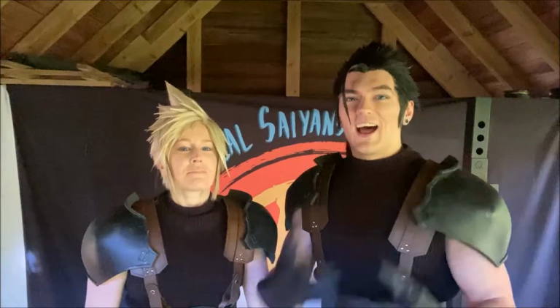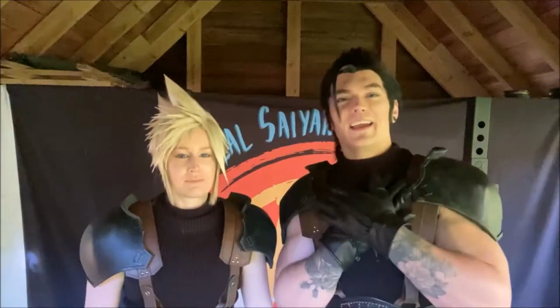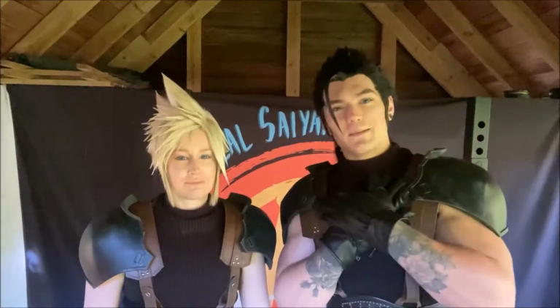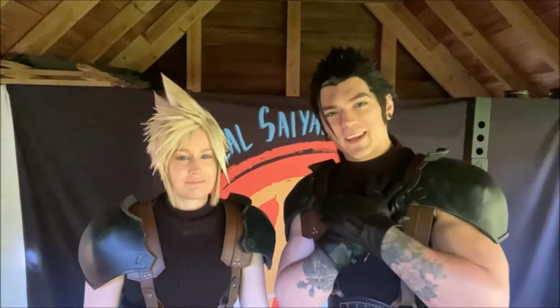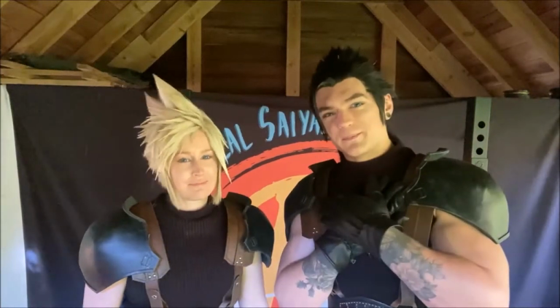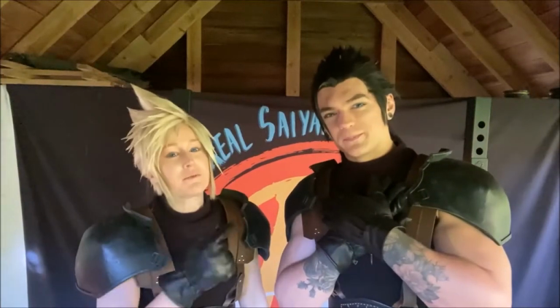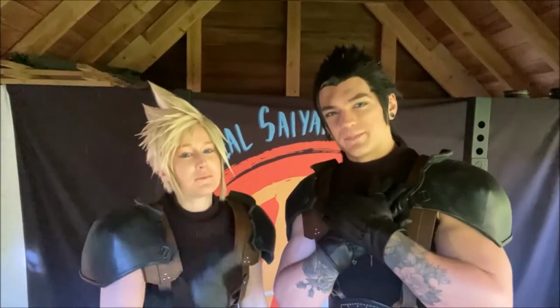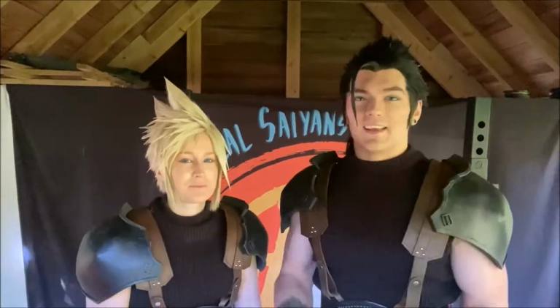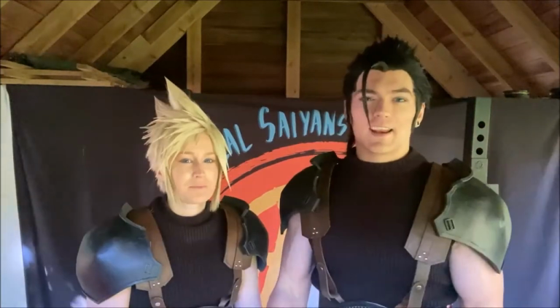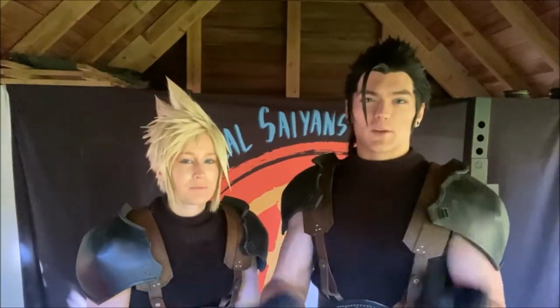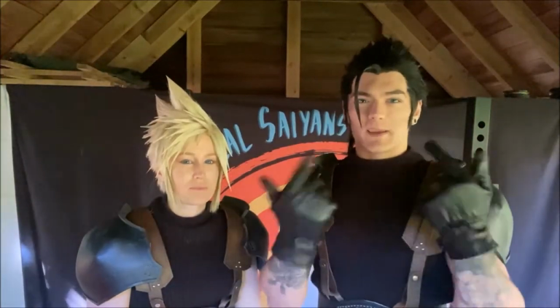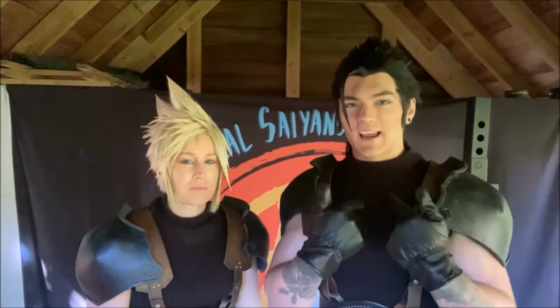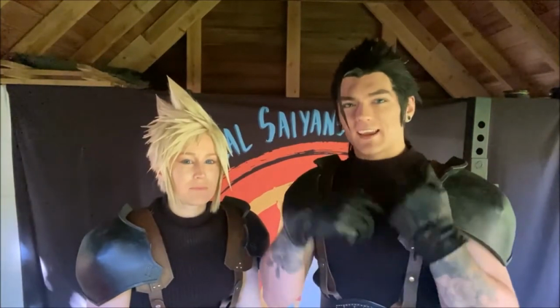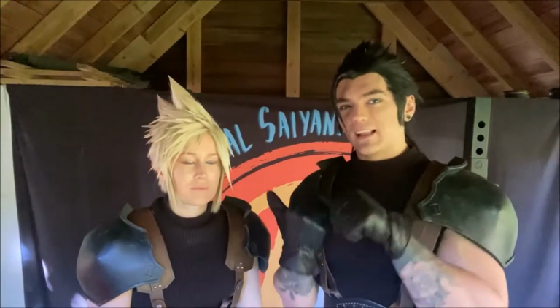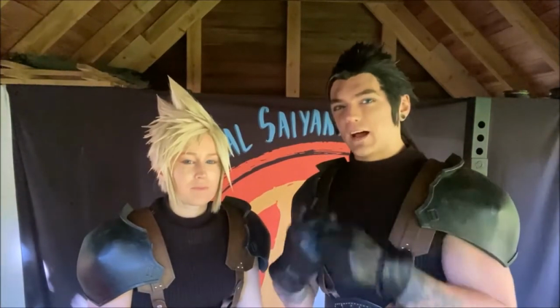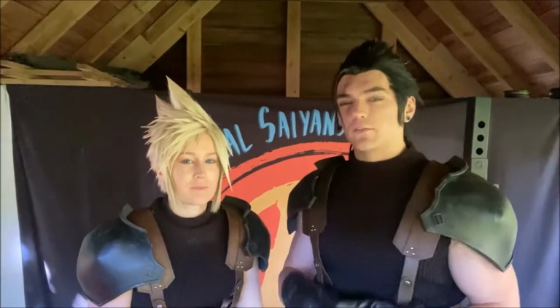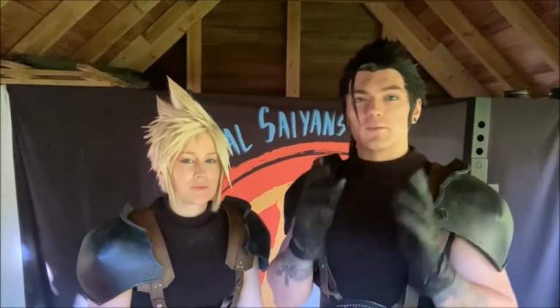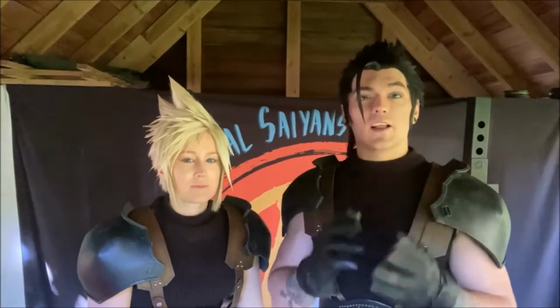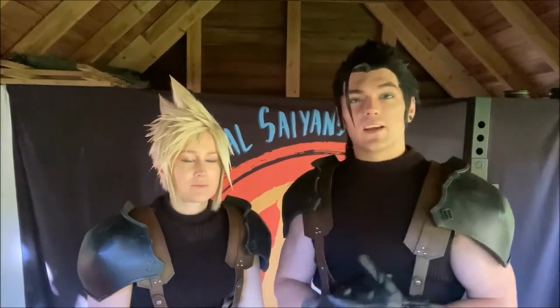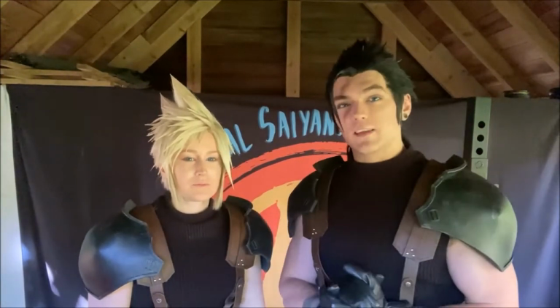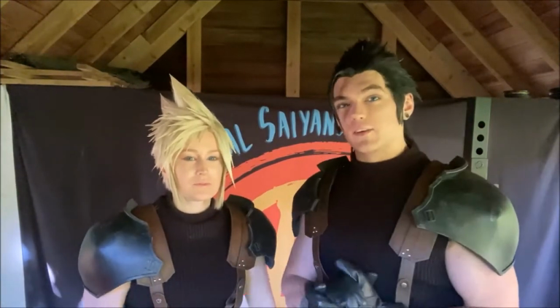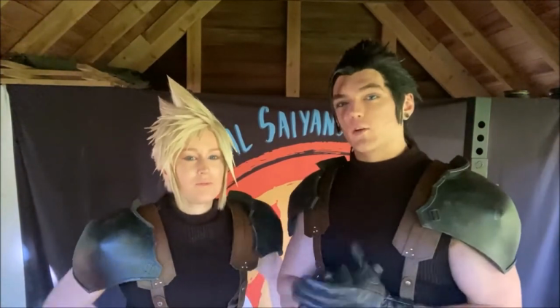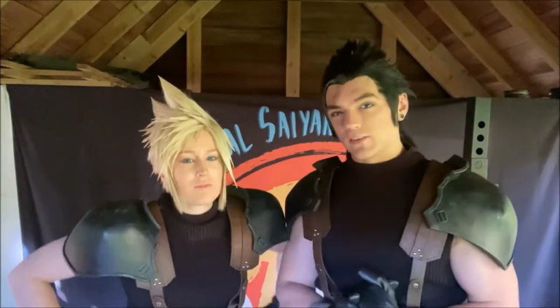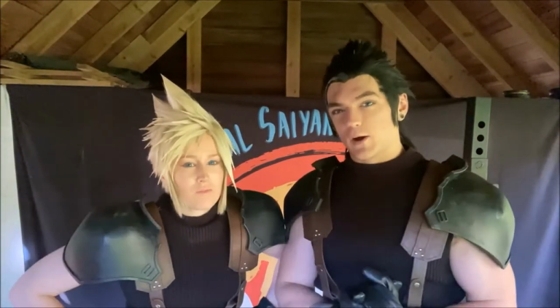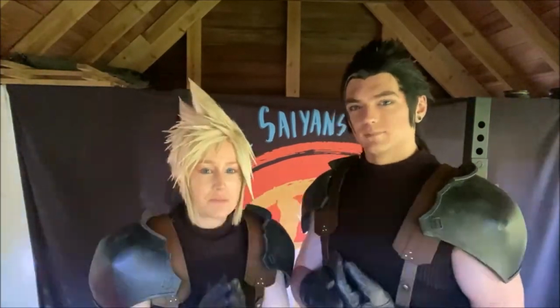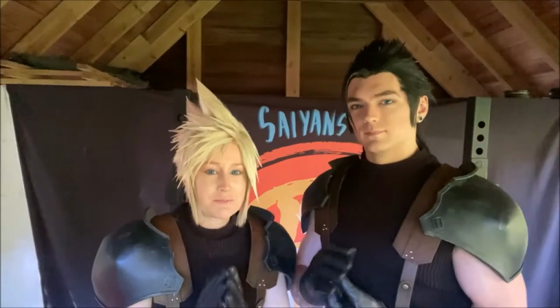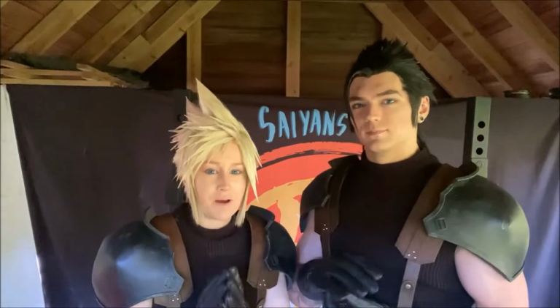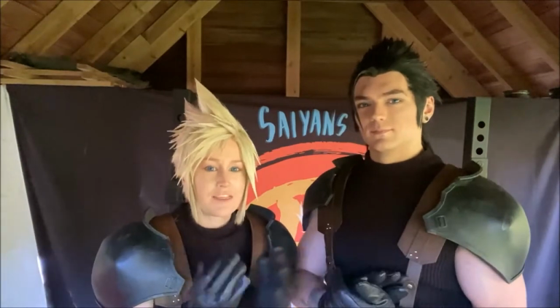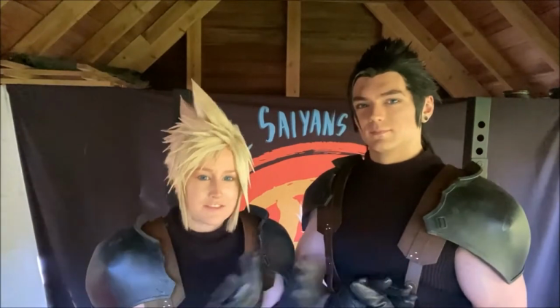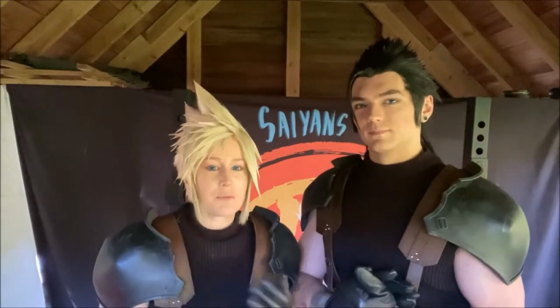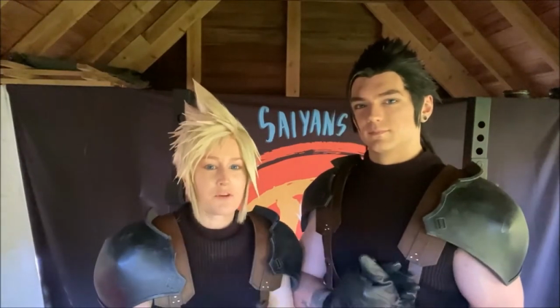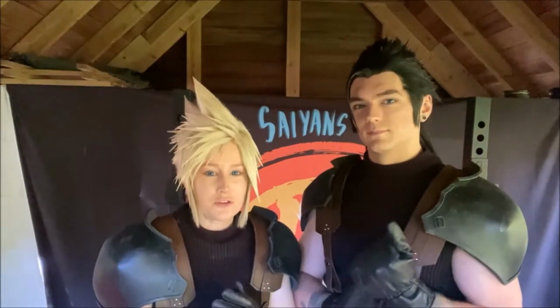Hi, I'm Minnie and I'm Gnomes, and today we're cosplaying Zach and Cloud from Final Fantasy 7 Crisis Core. For the most part they're the same costume.